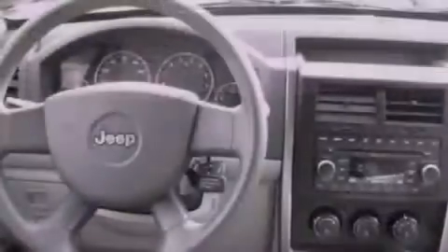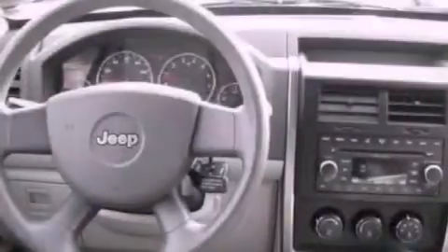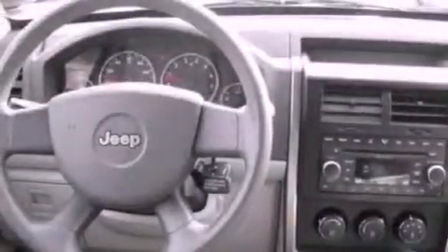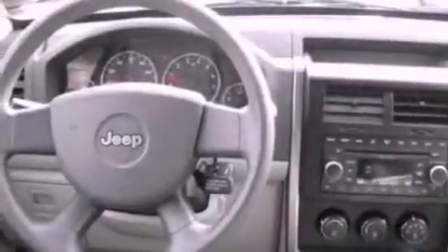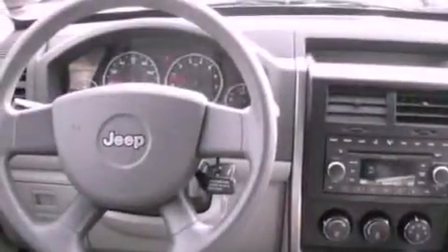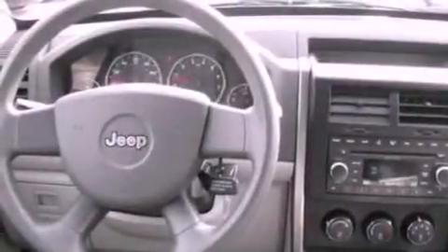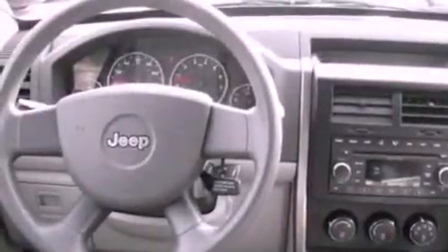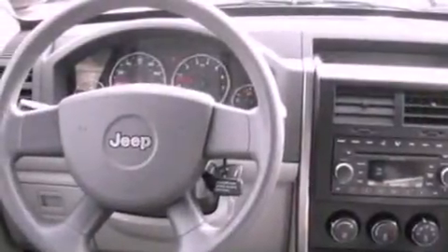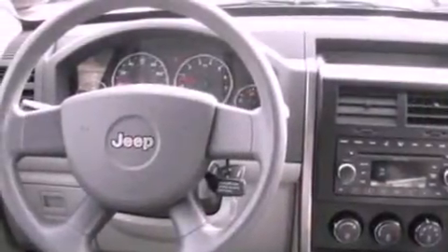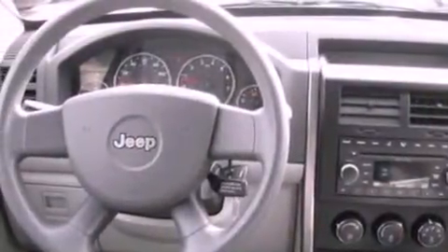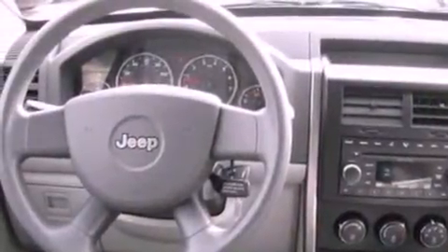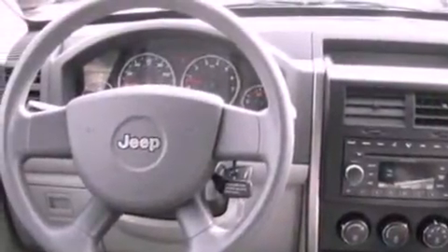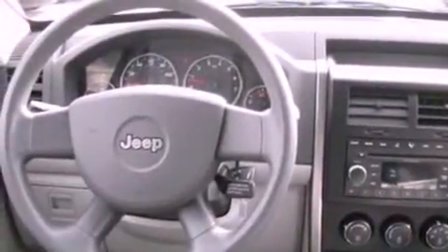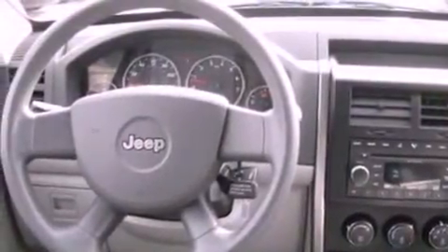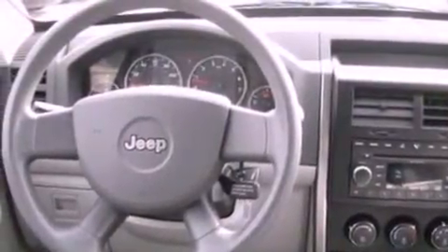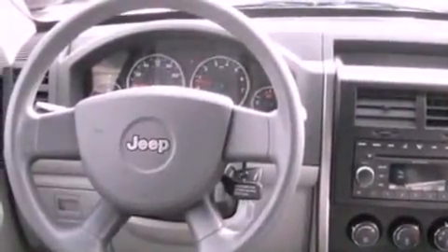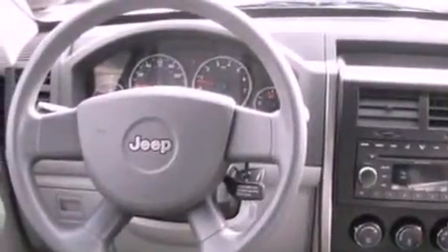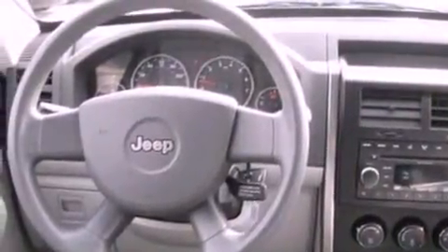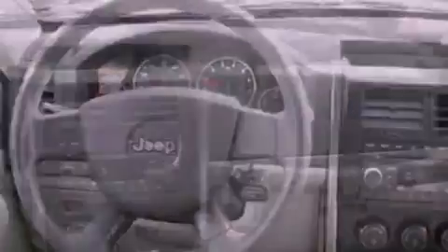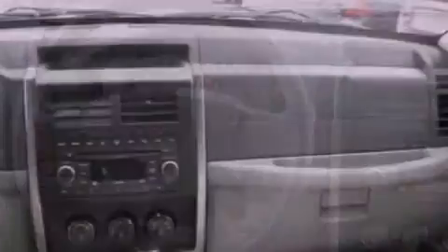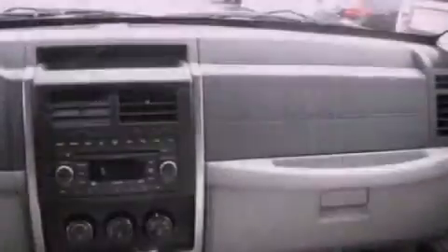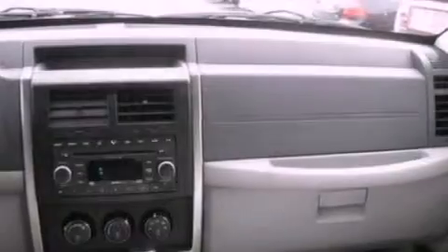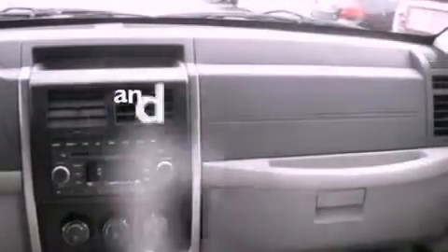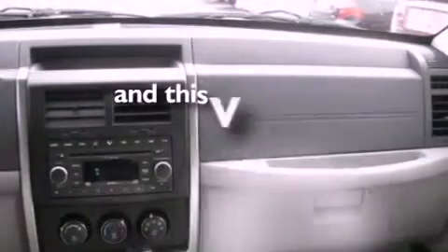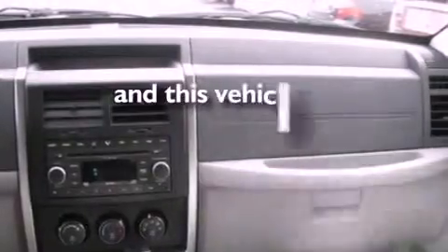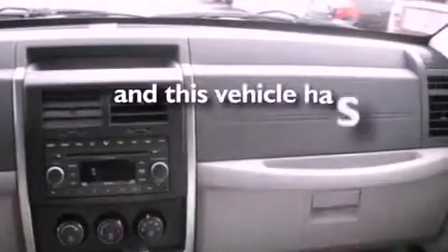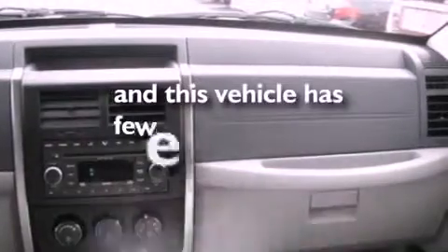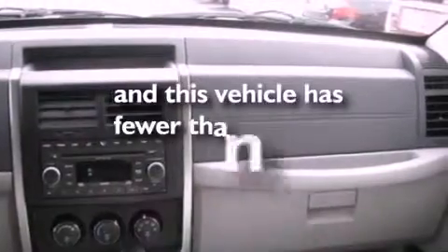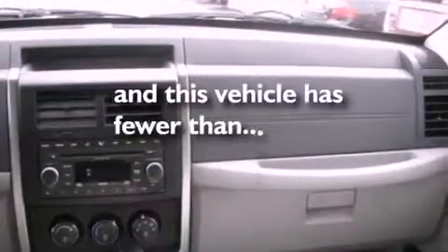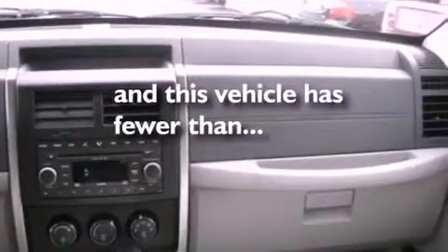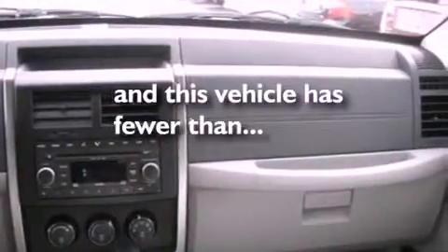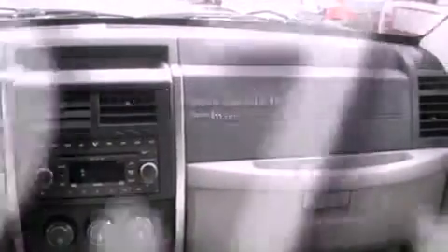The vehicle also includes roof rails, an anti-lock braking system, side curtain airbags, and has fewer than 50,000 miles on the odometer.